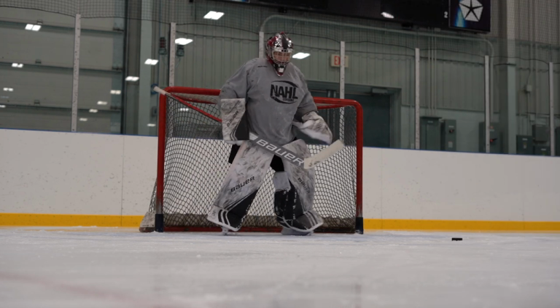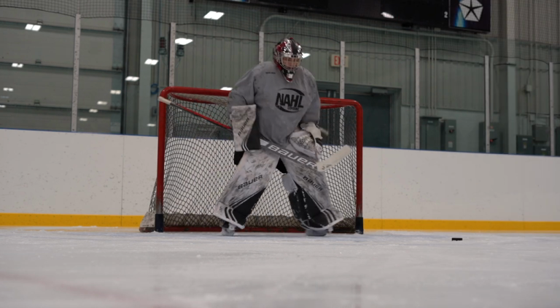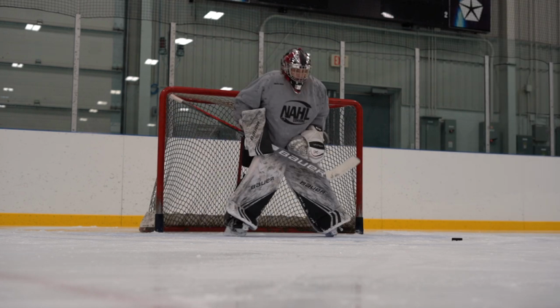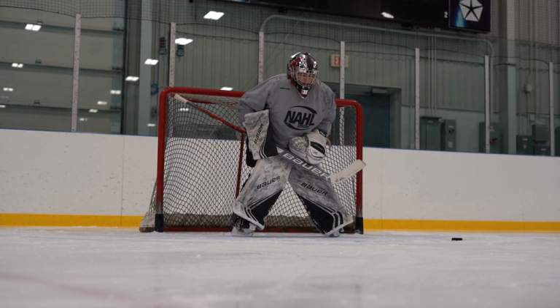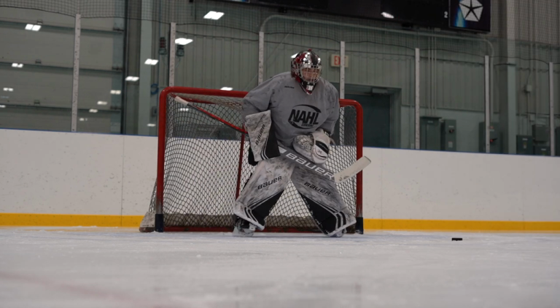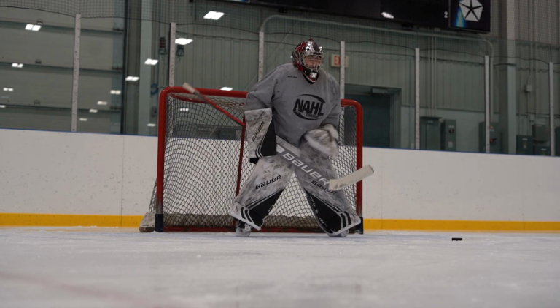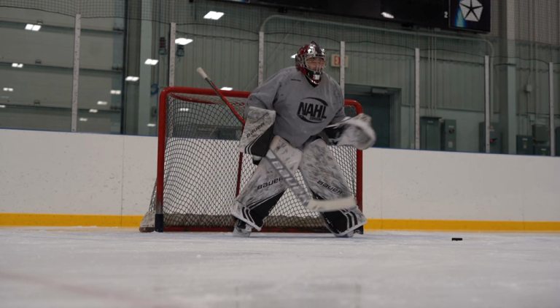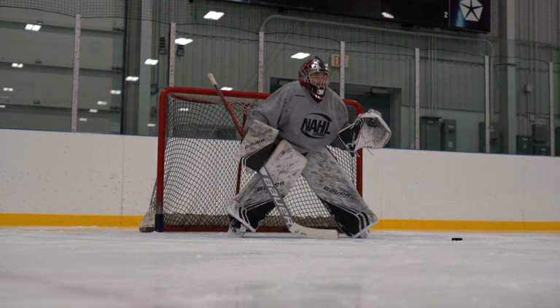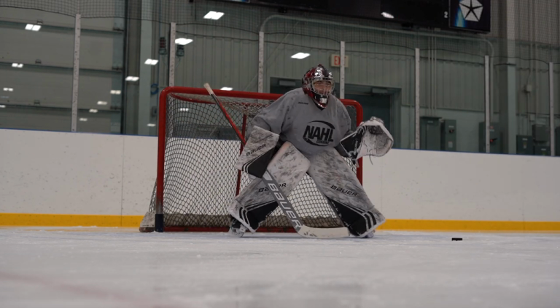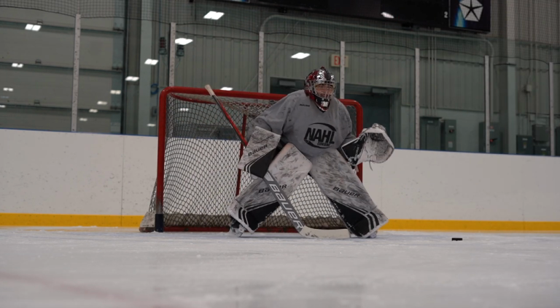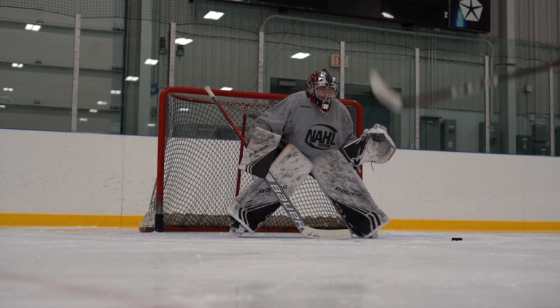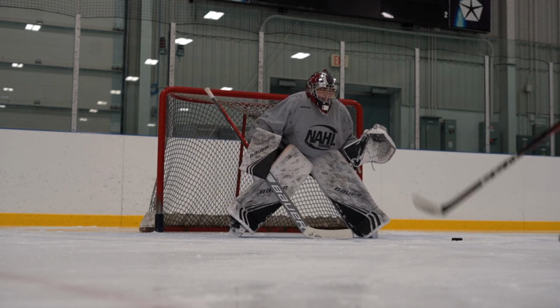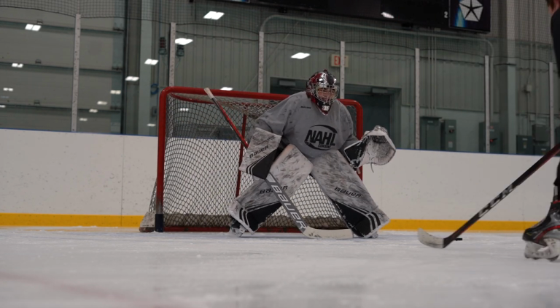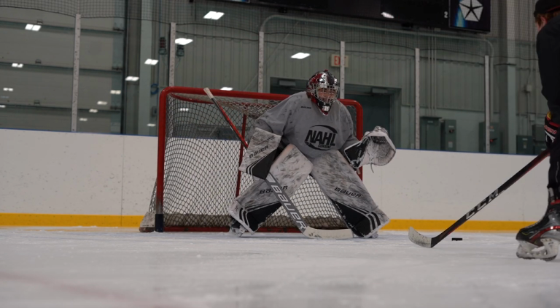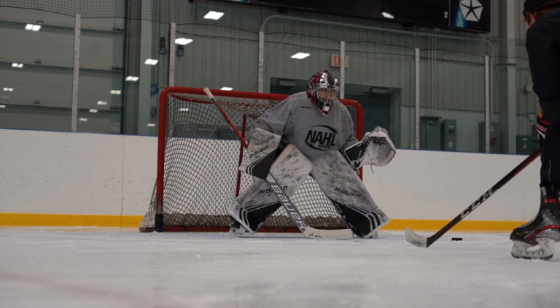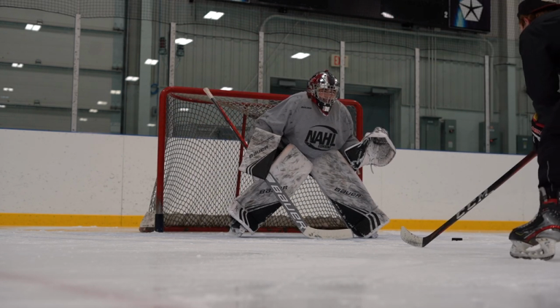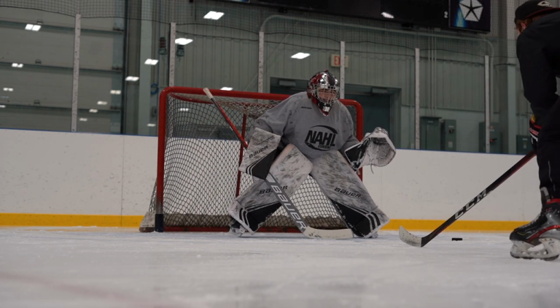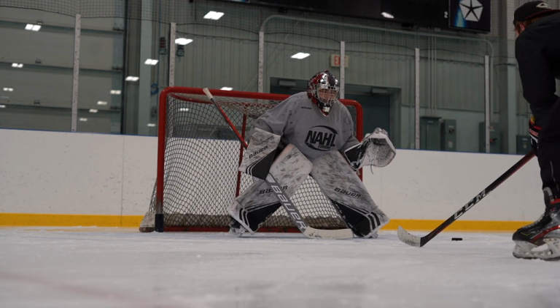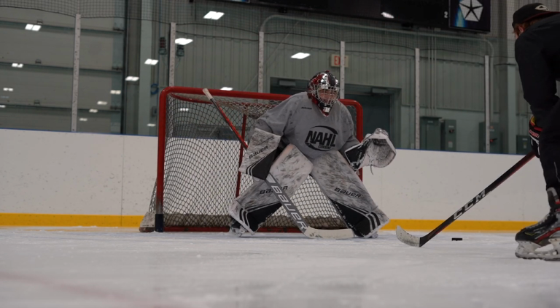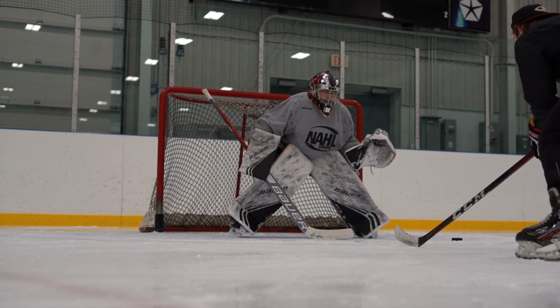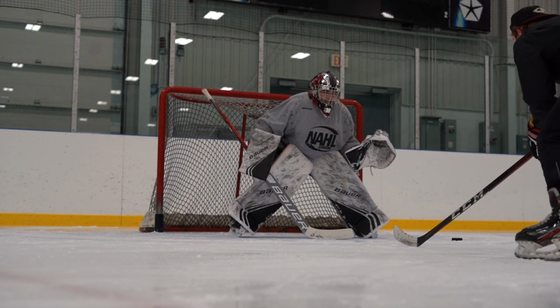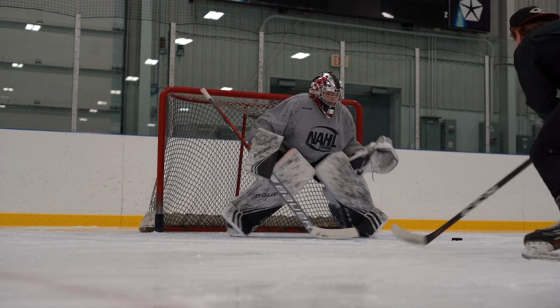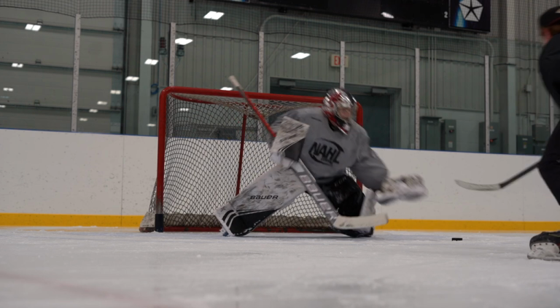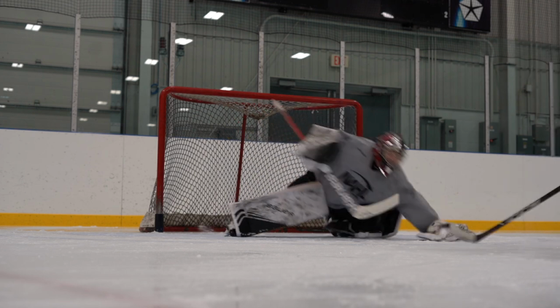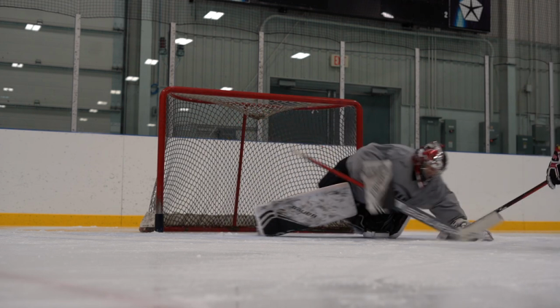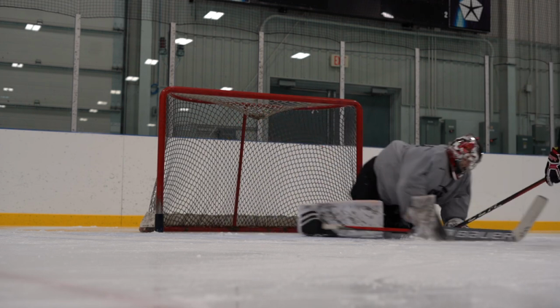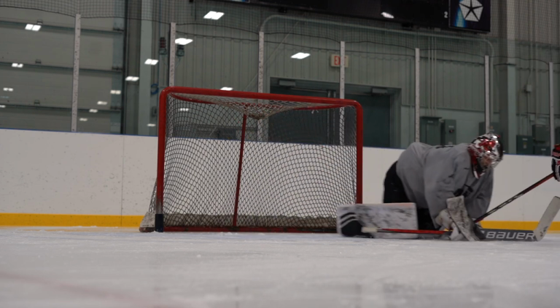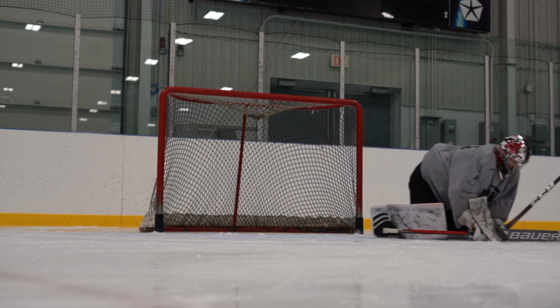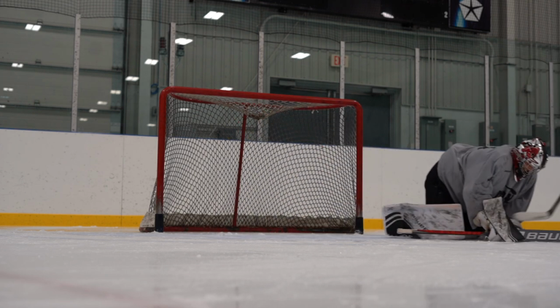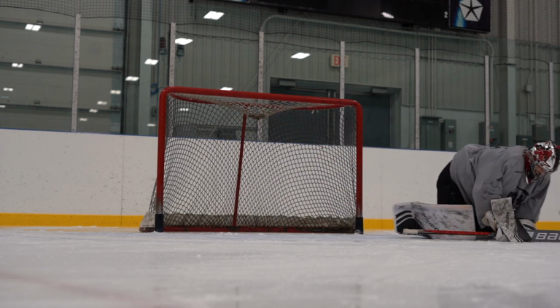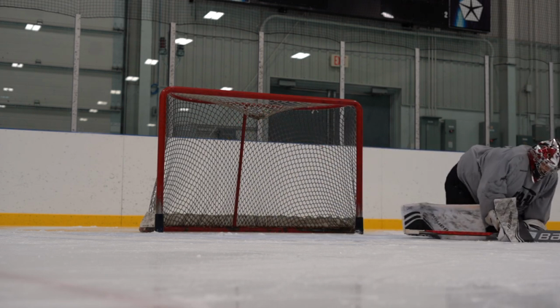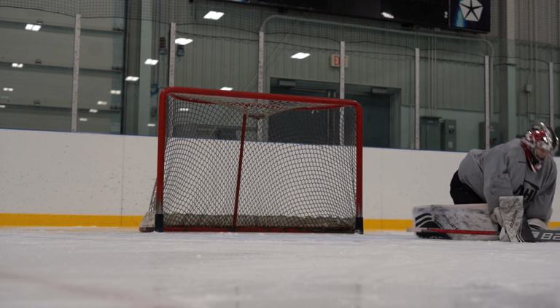Josh does a great job of quickly reaching, smothering the puck, and then sealing it with his stick. Excellent job.